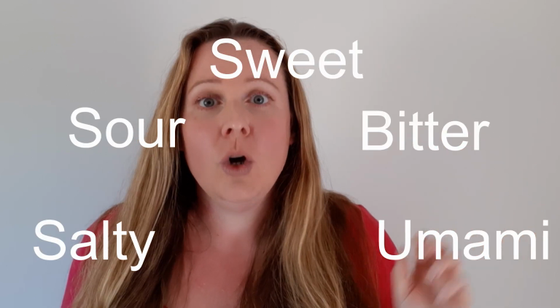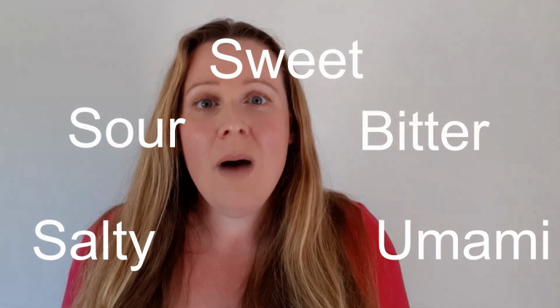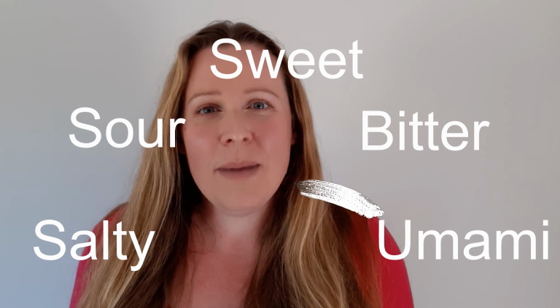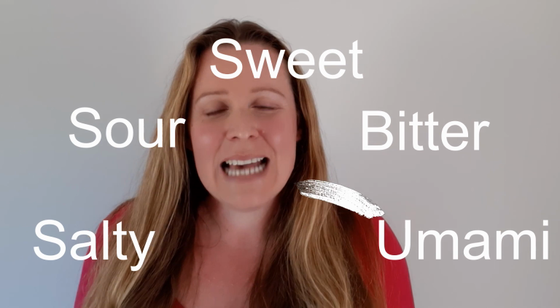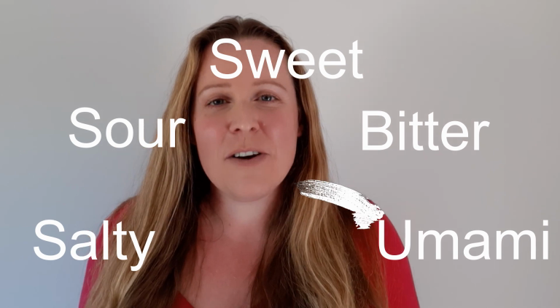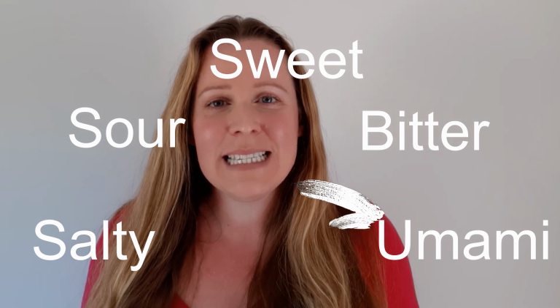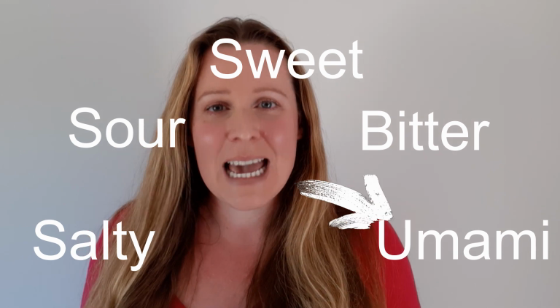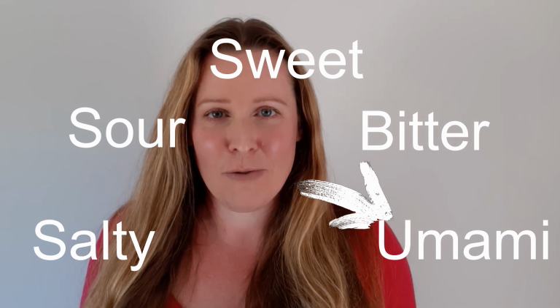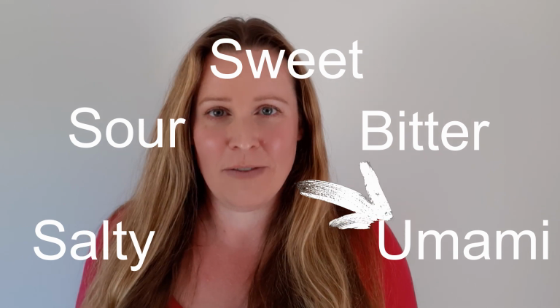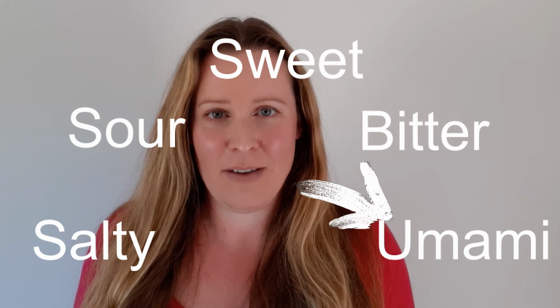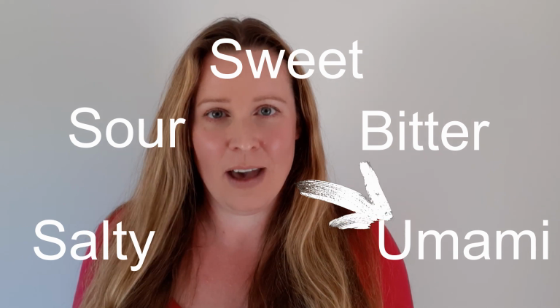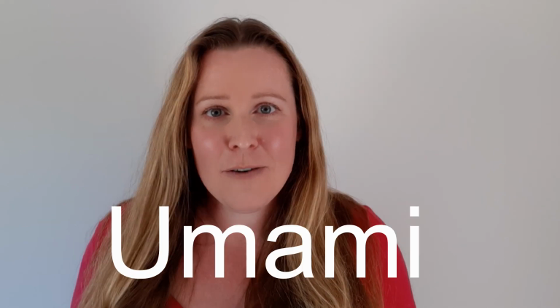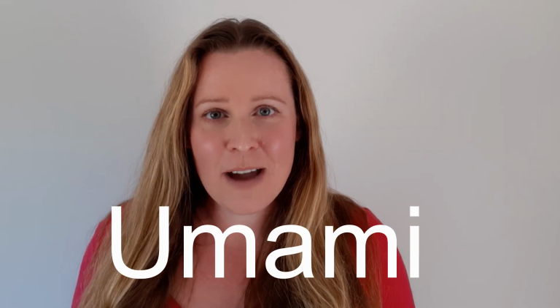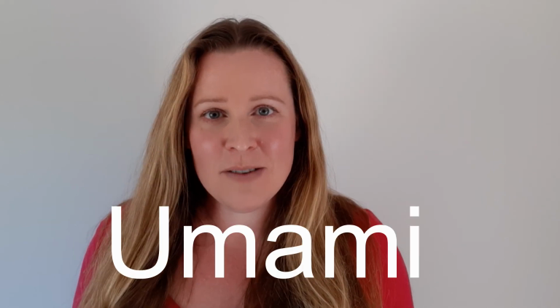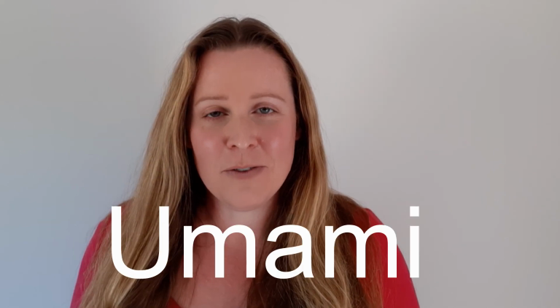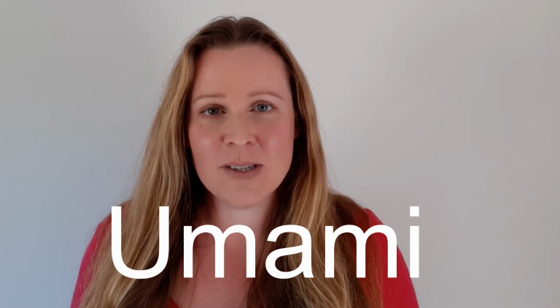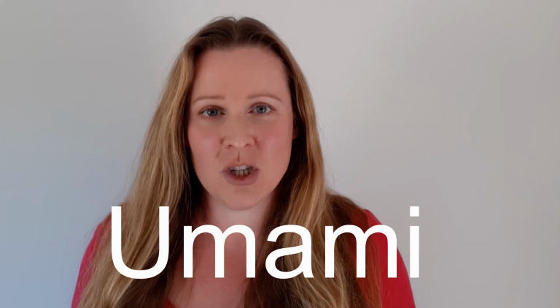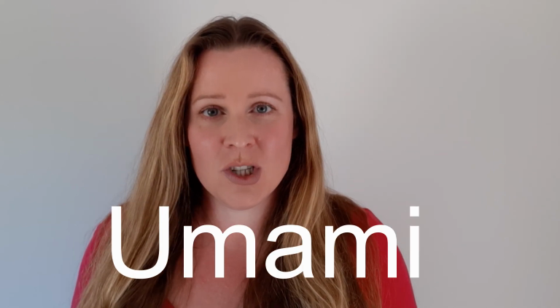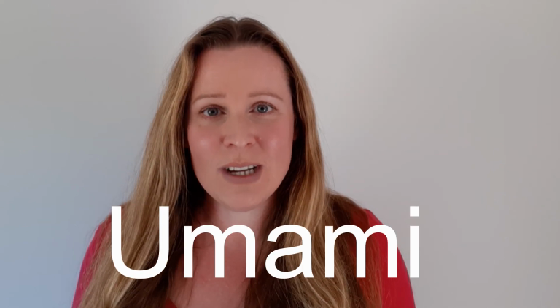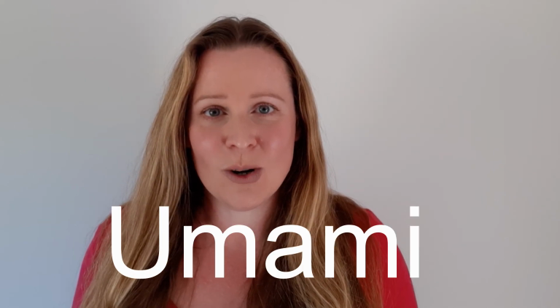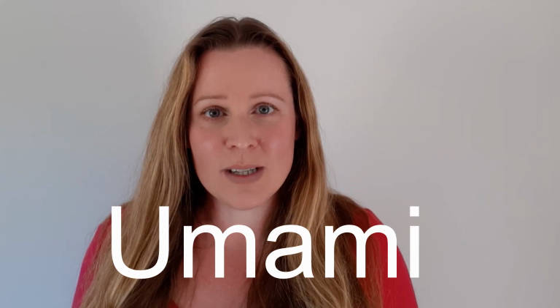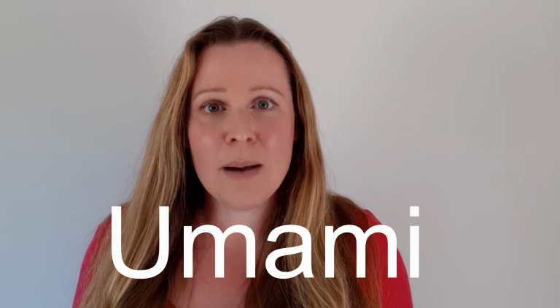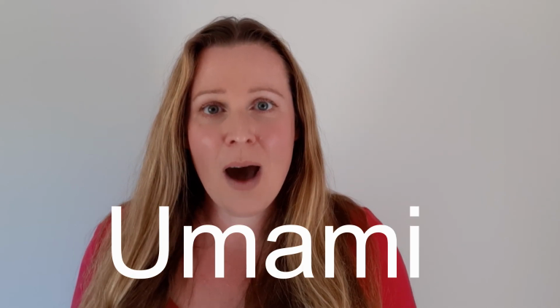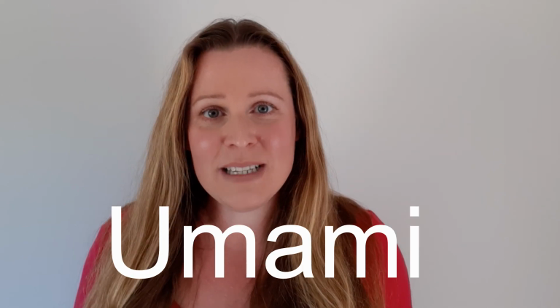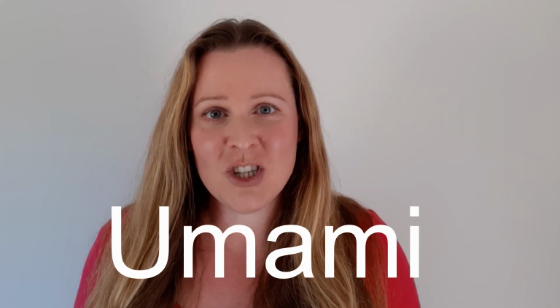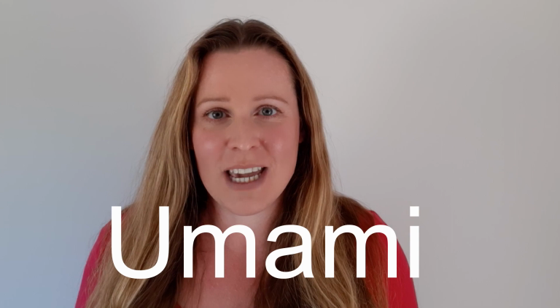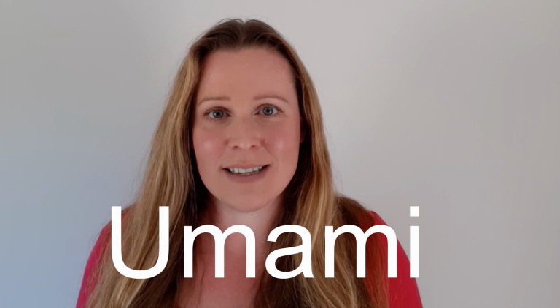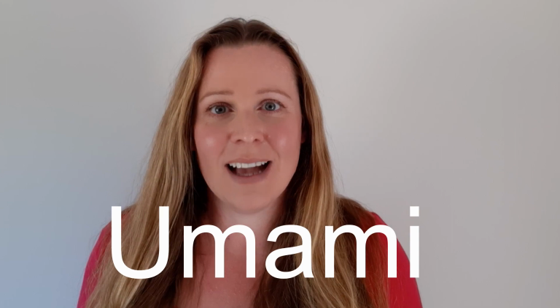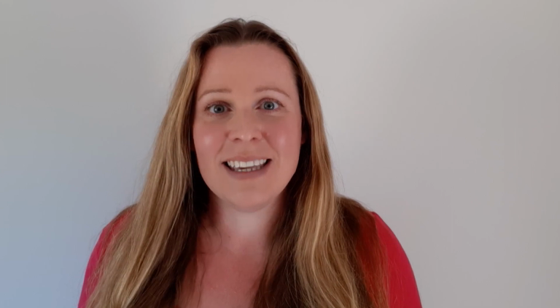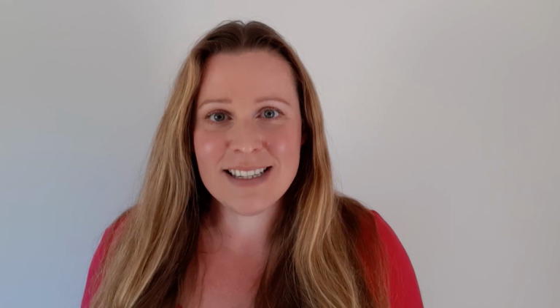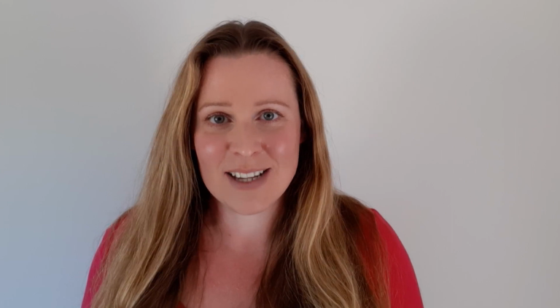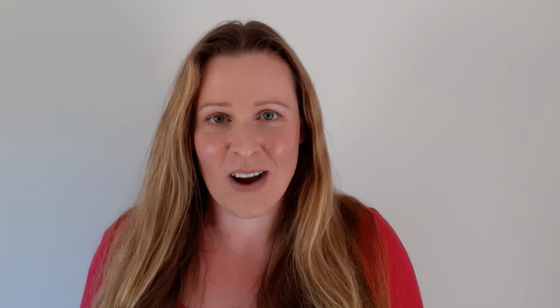Umami is a very savoury flavour found in foods such as soy sauce, parmesan cheese, and yeast extract.